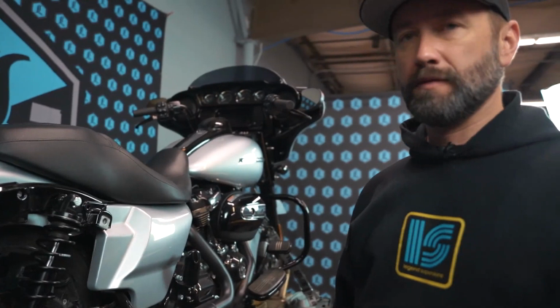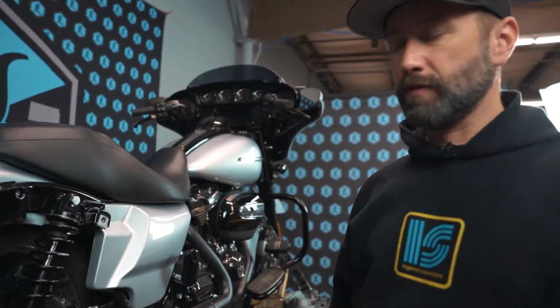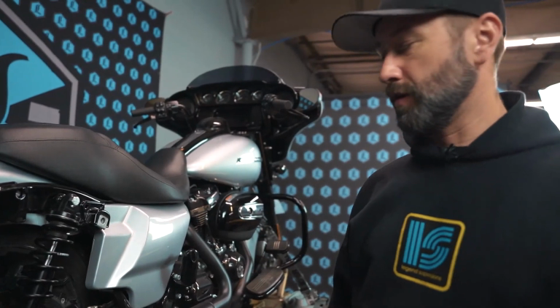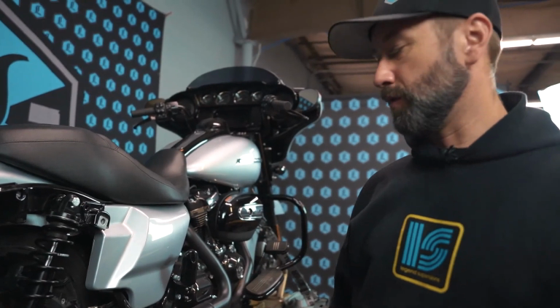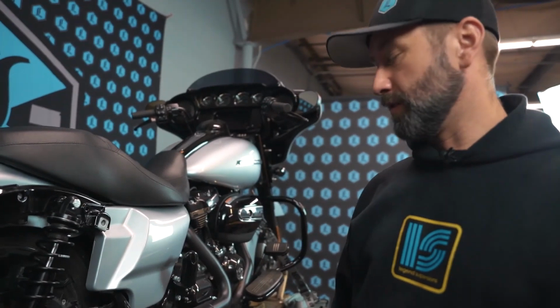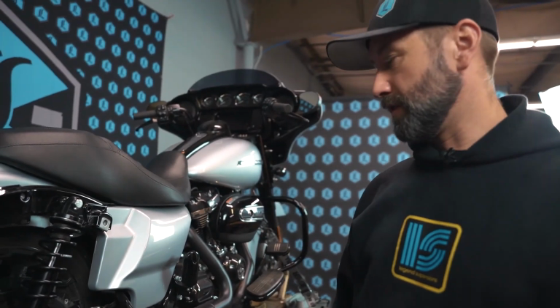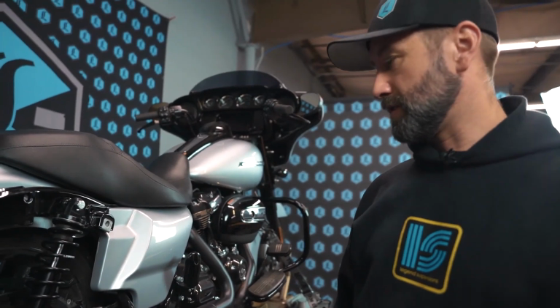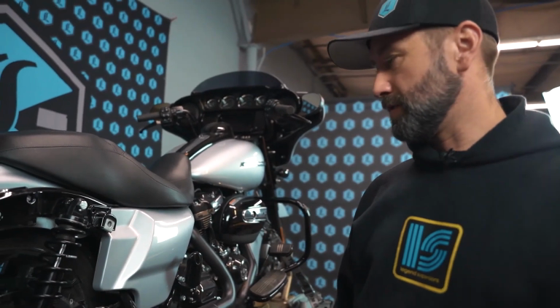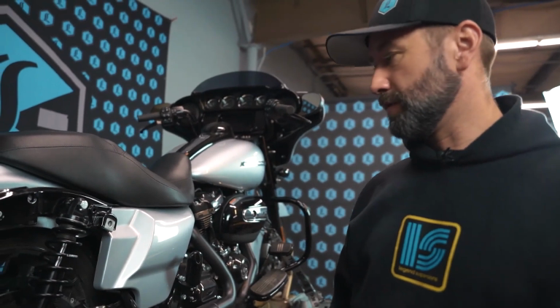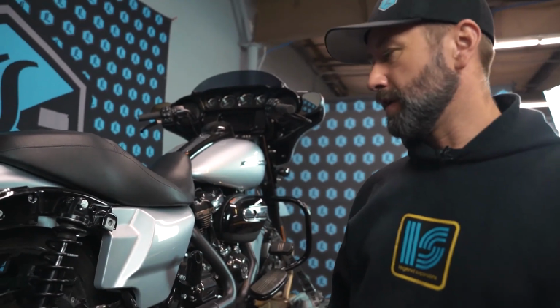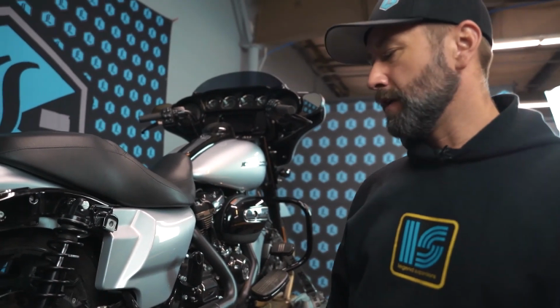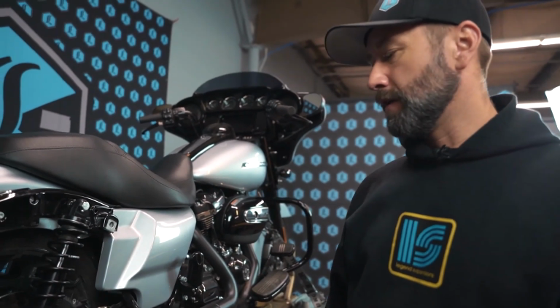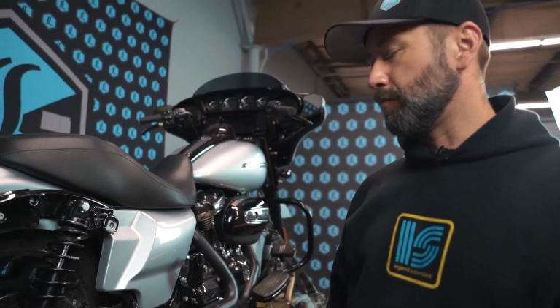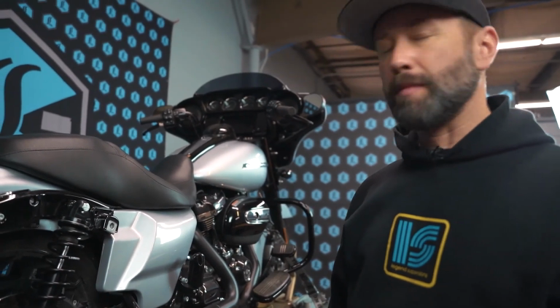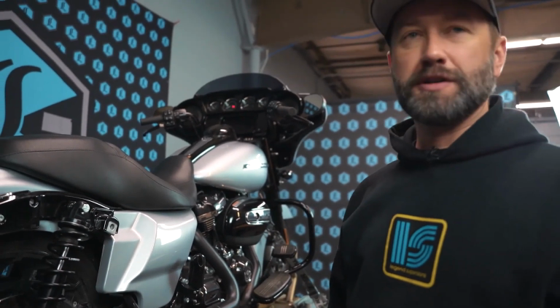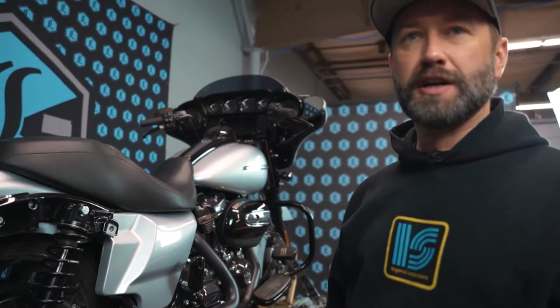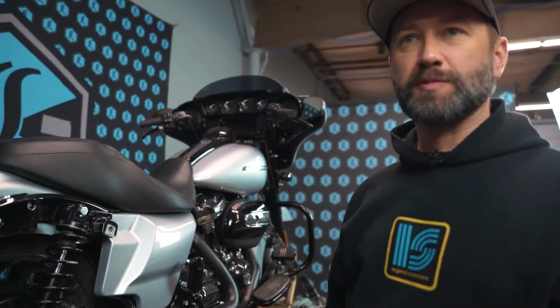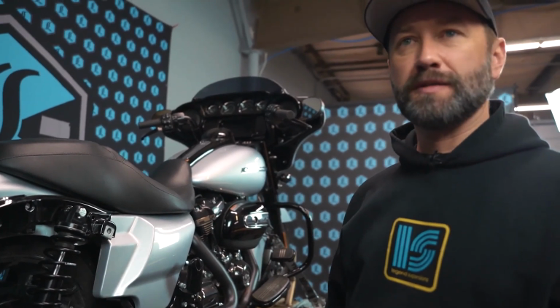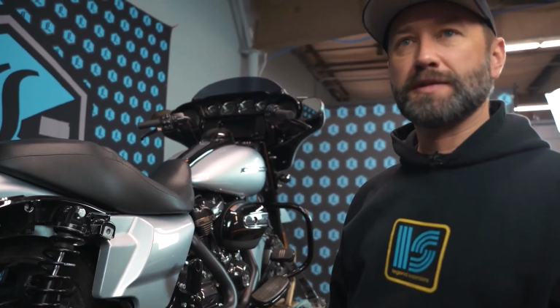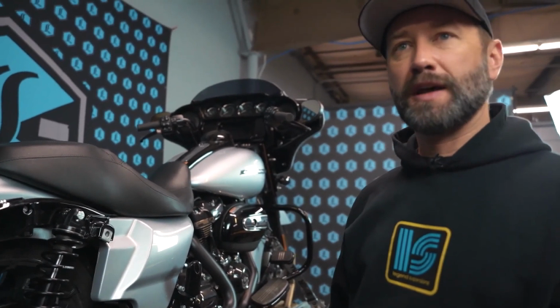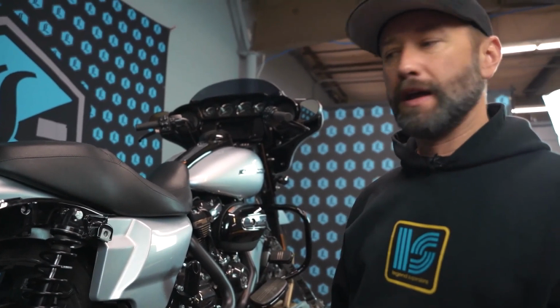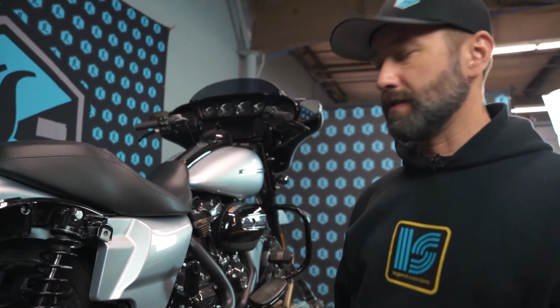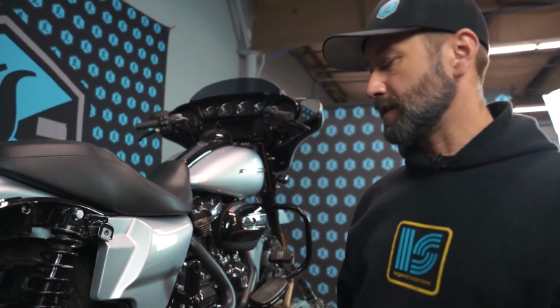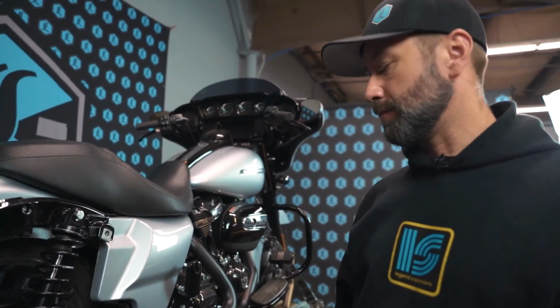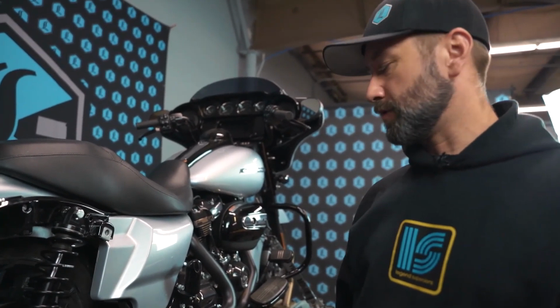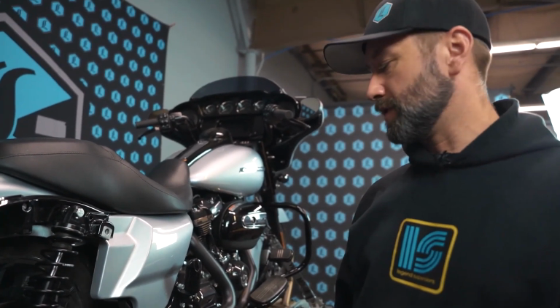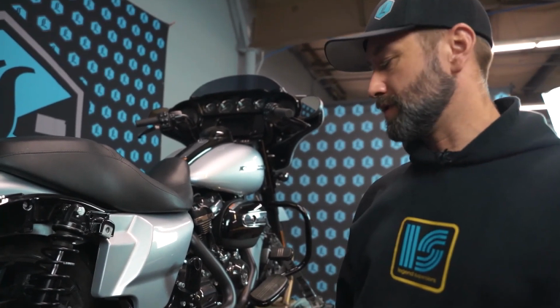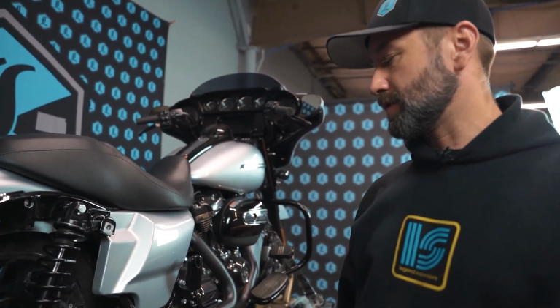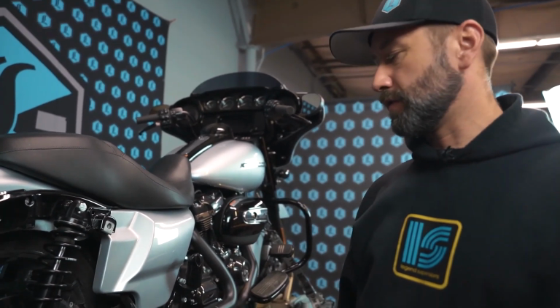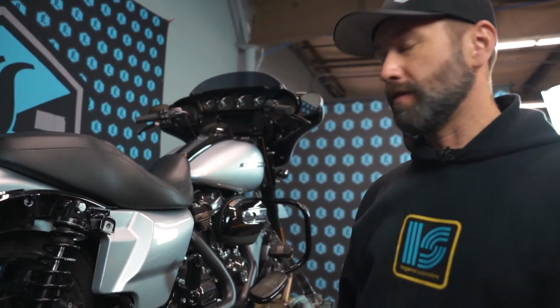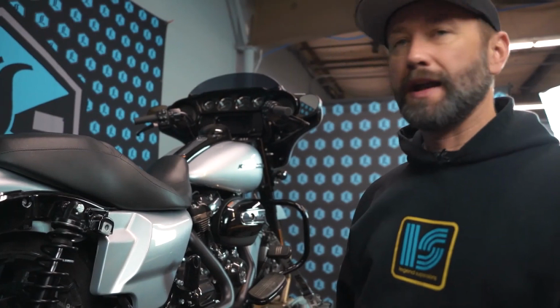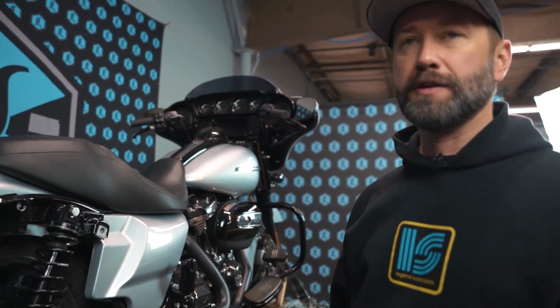From here, we'll move into the proper adjustments and set-up procedures for riders.